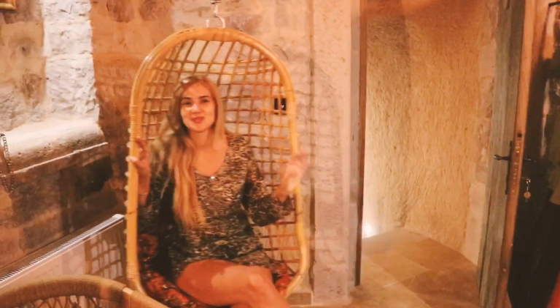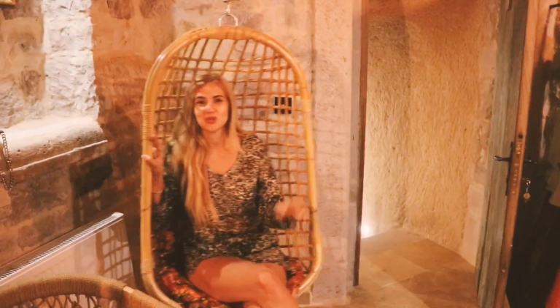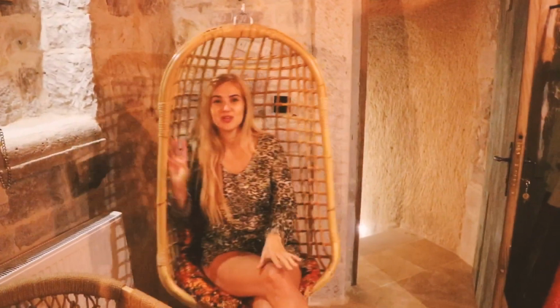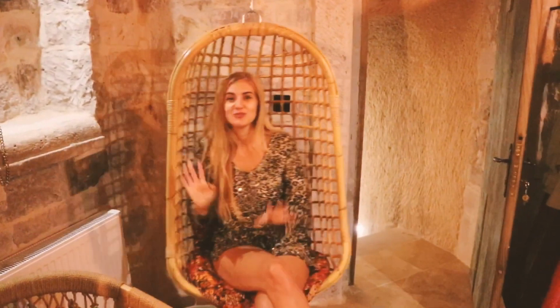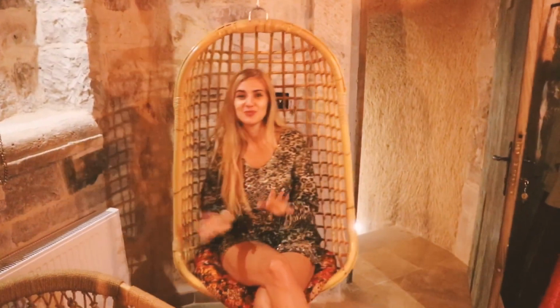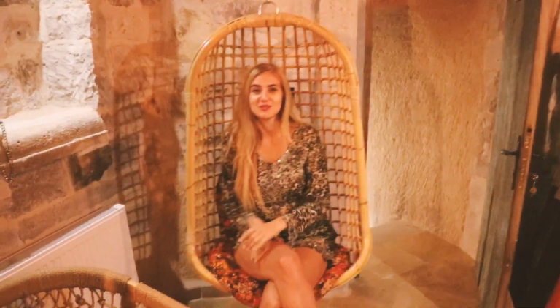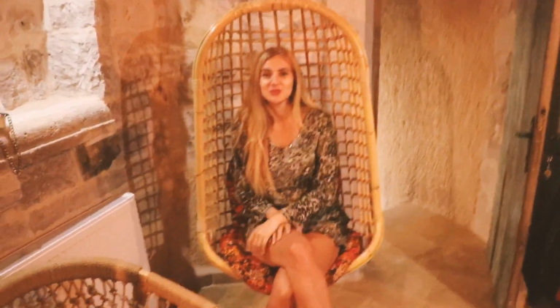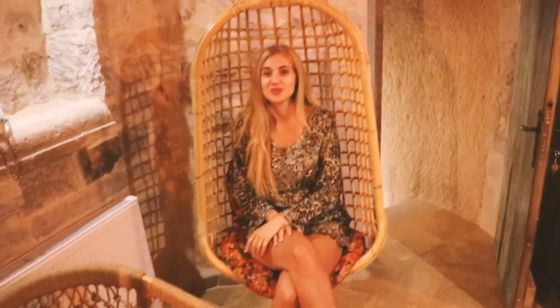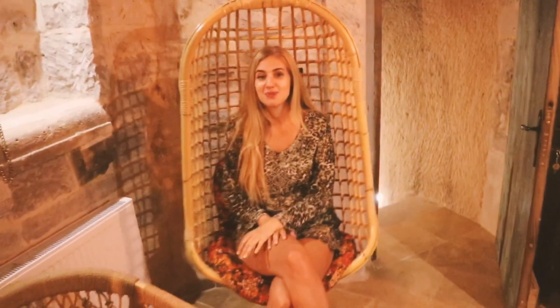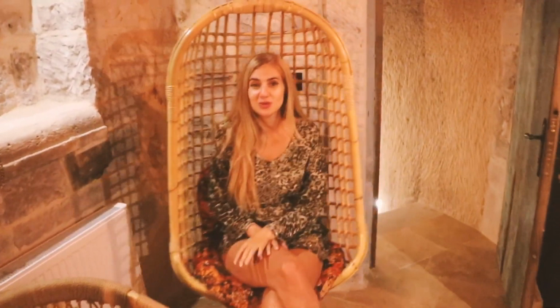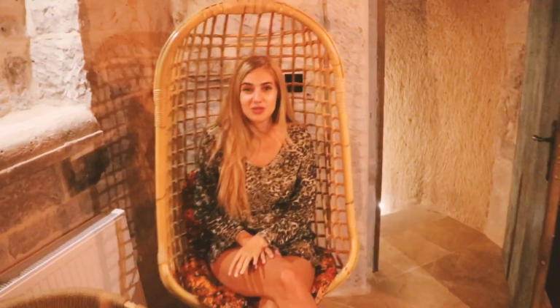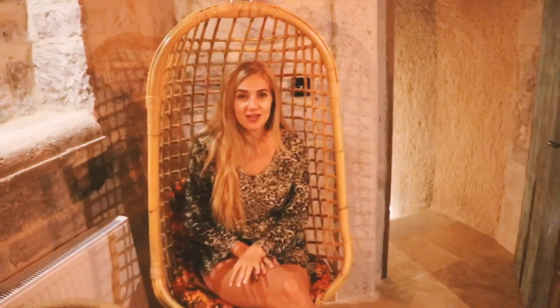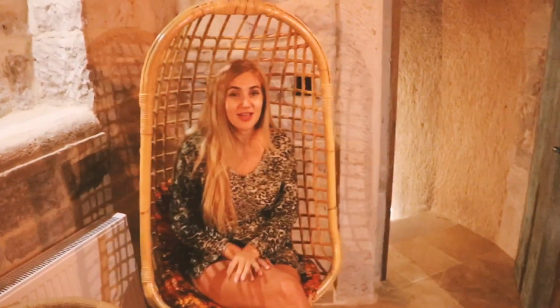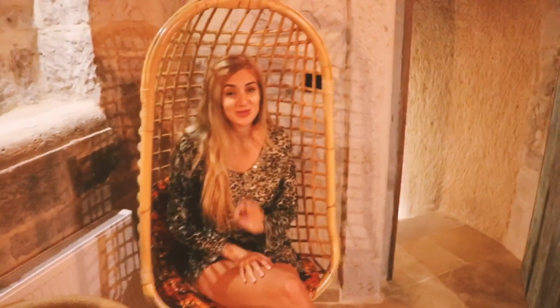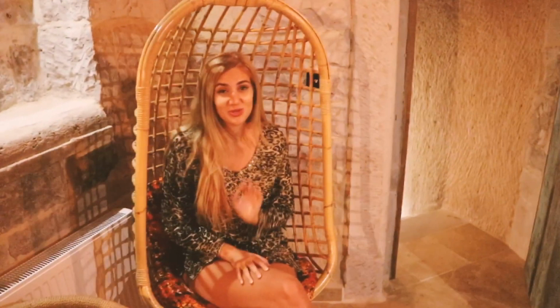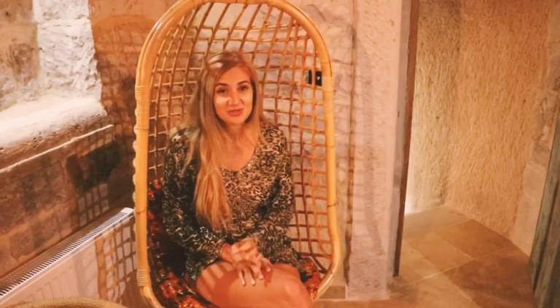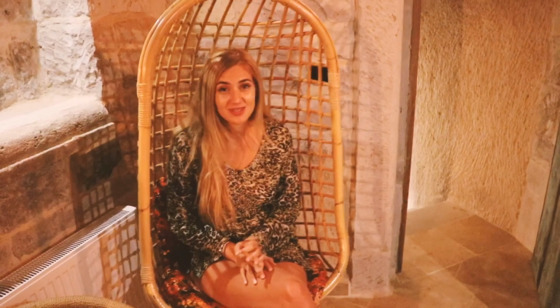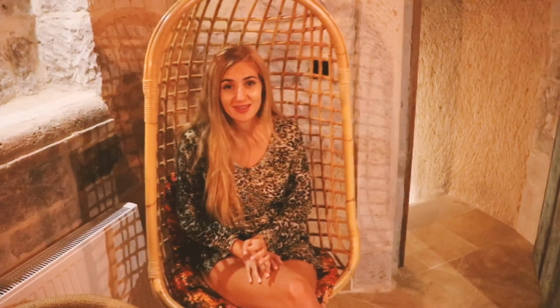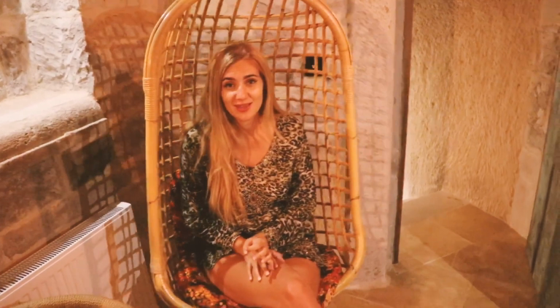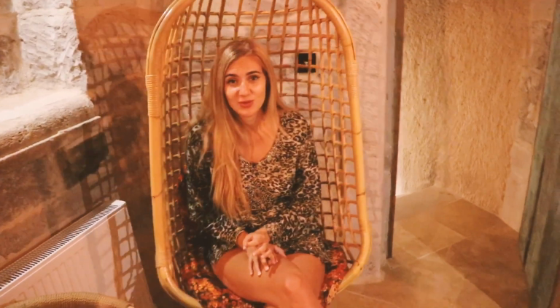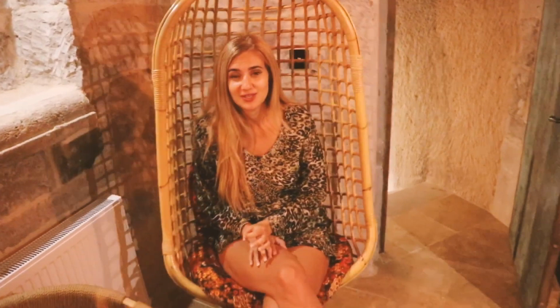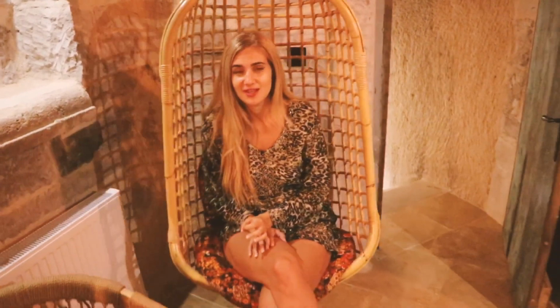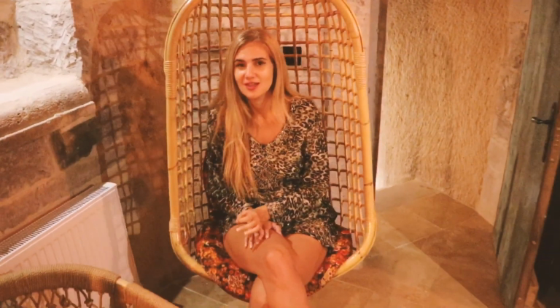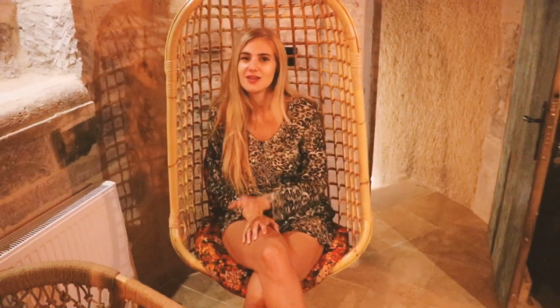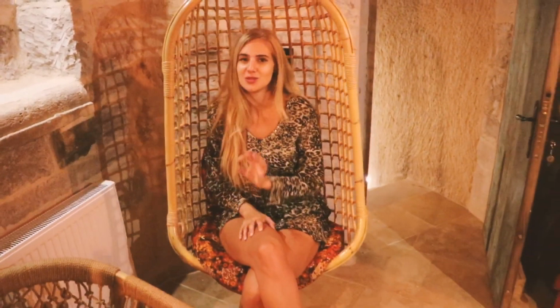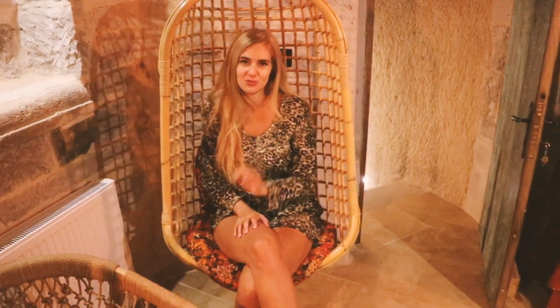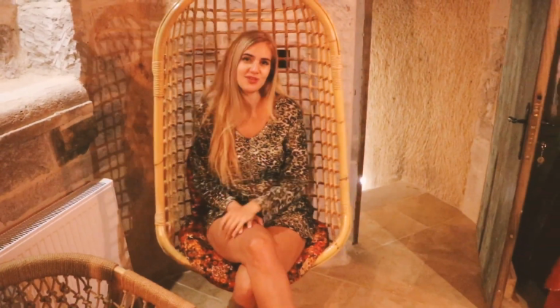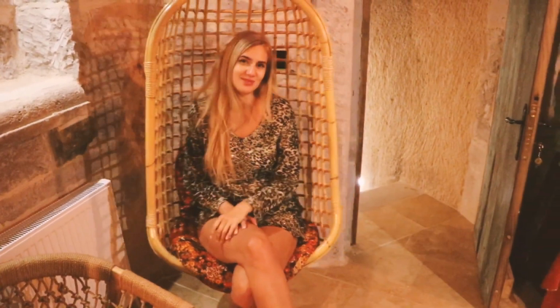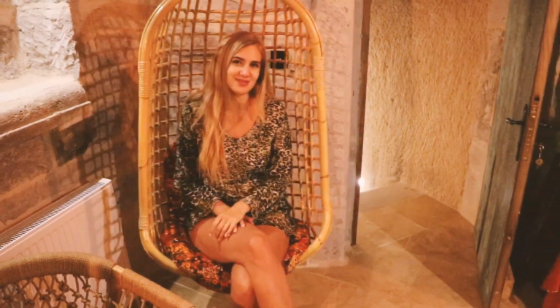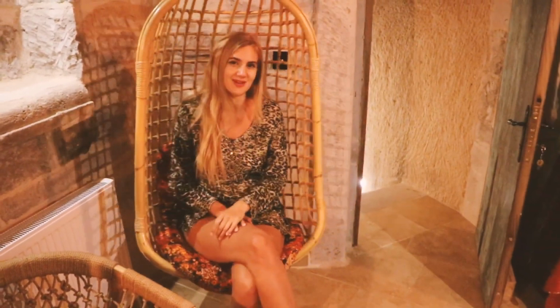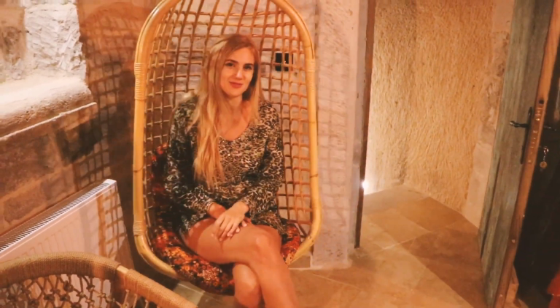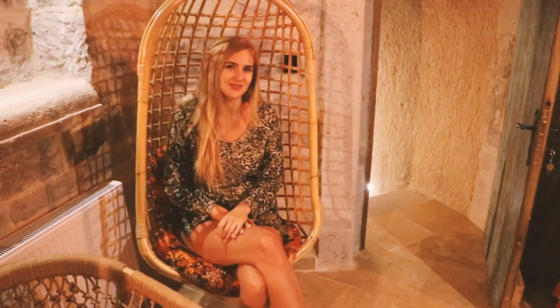So if you plan to go to Cappadocia and you don't stay in a cave hotel, you're really missing out.